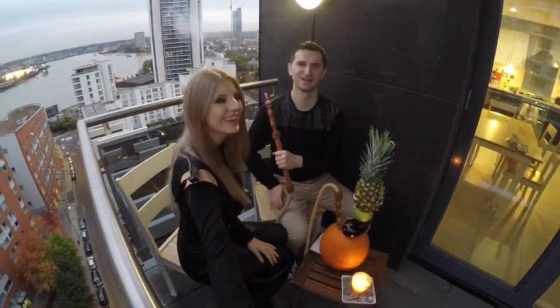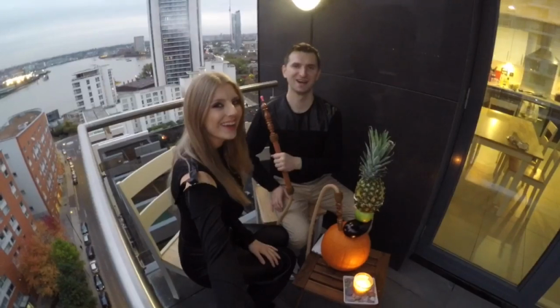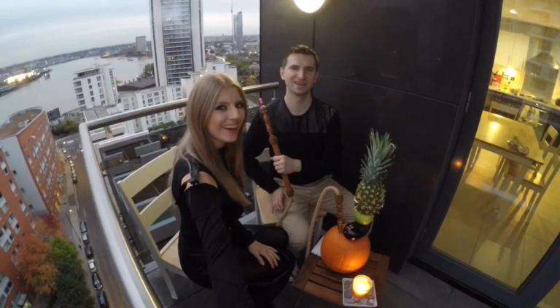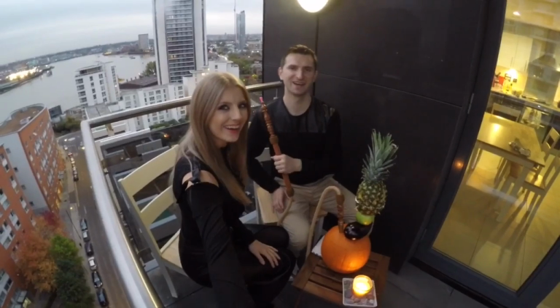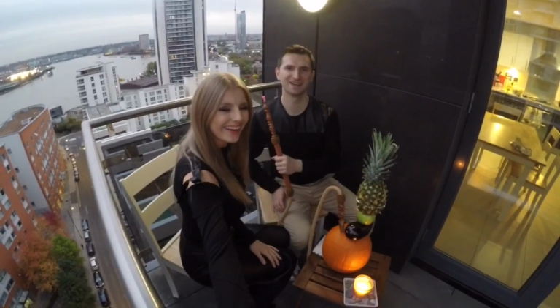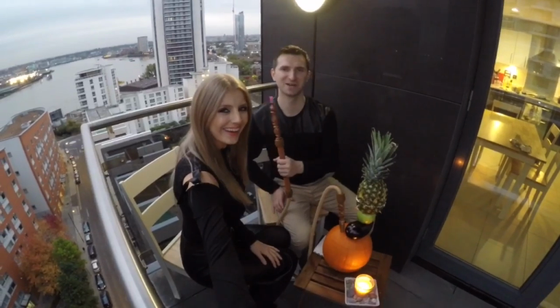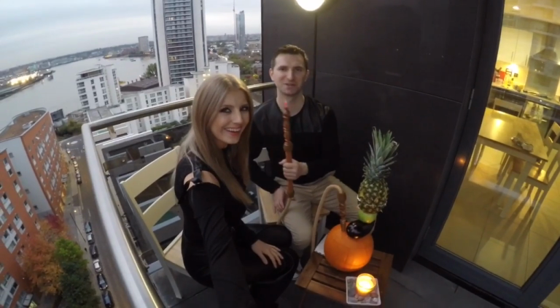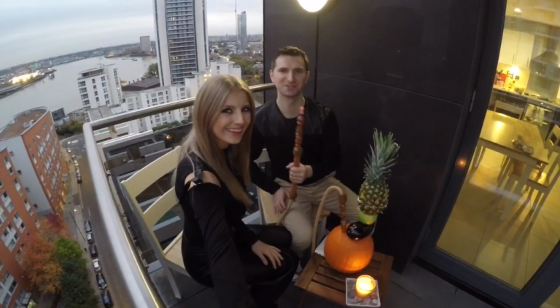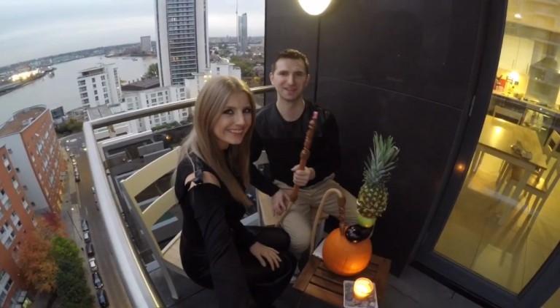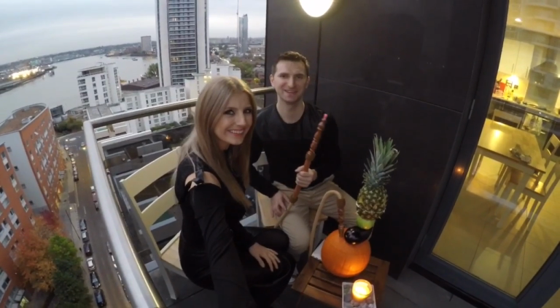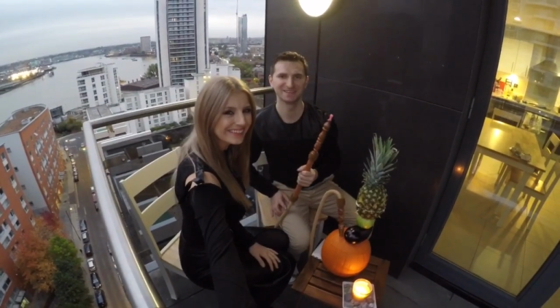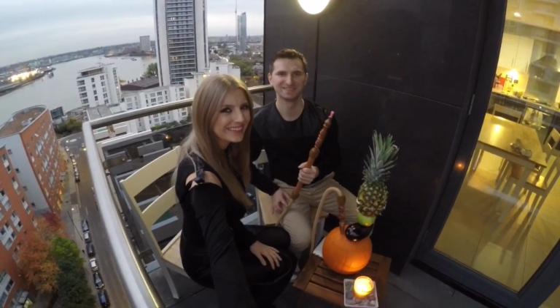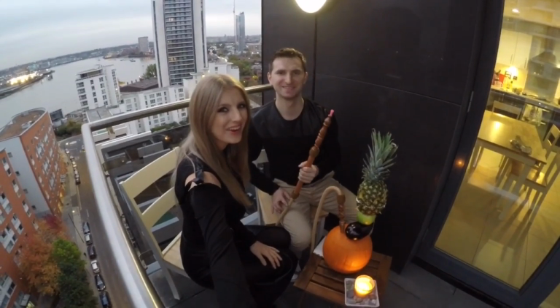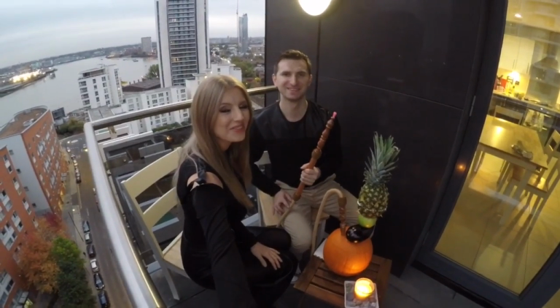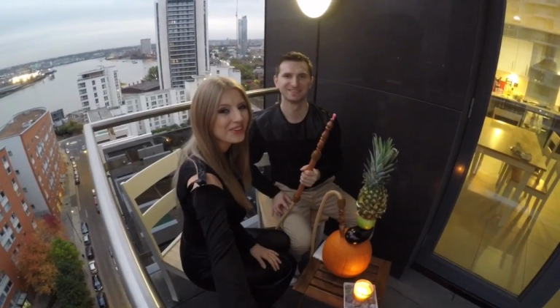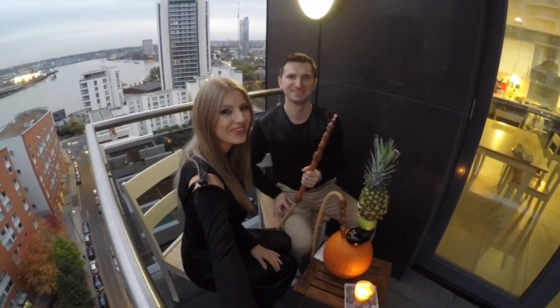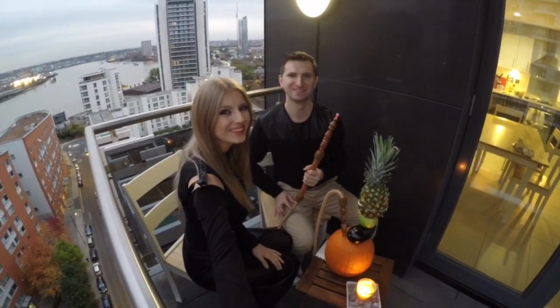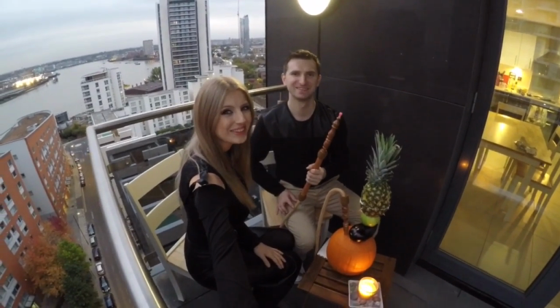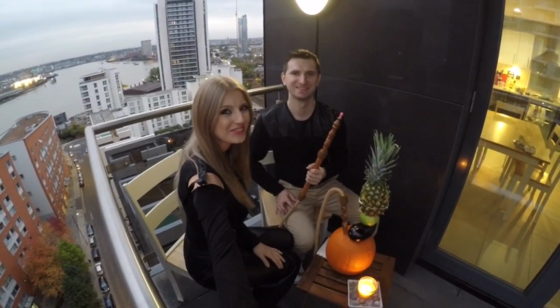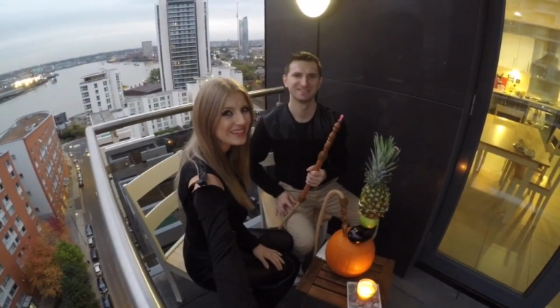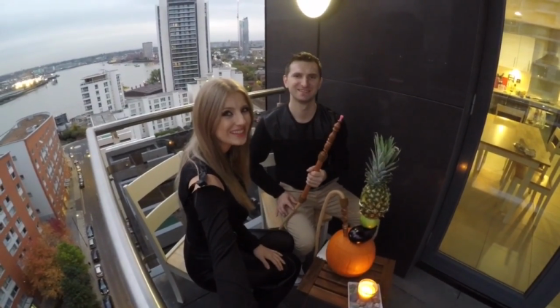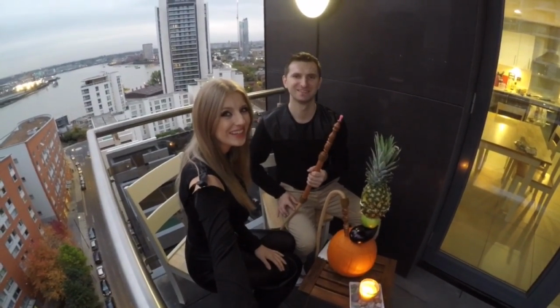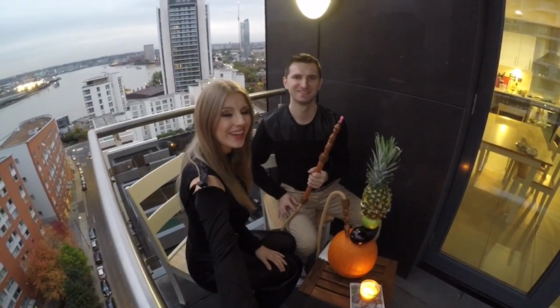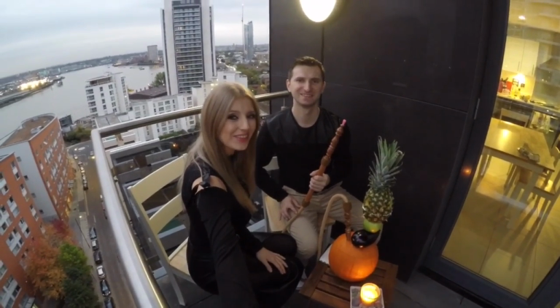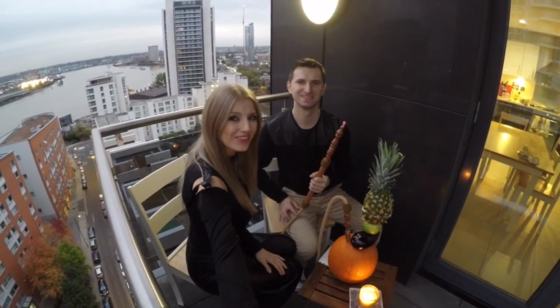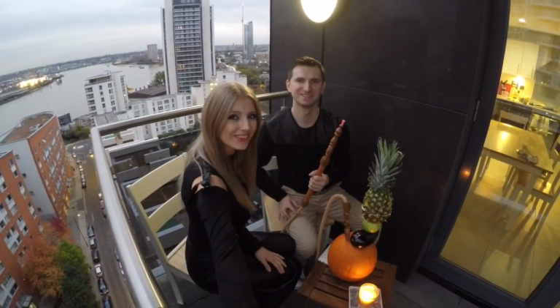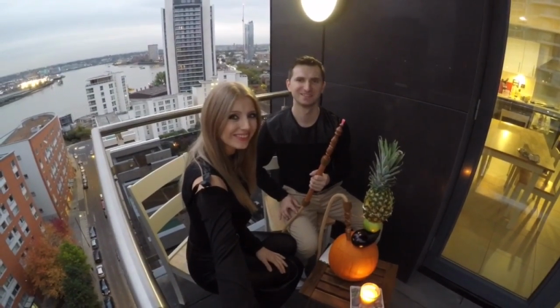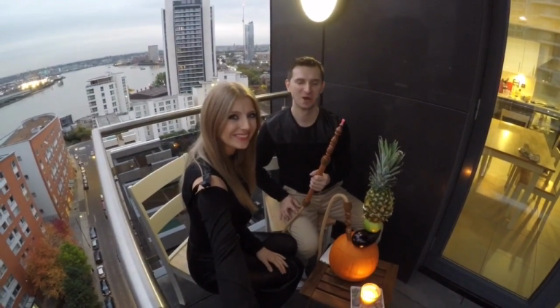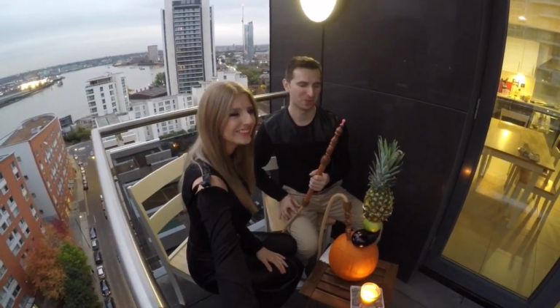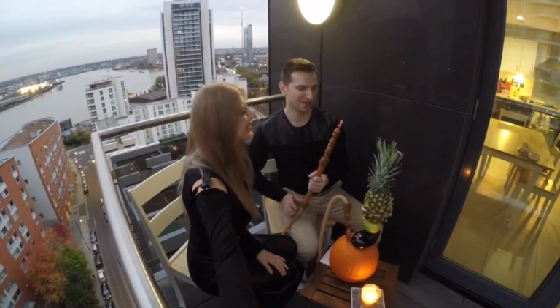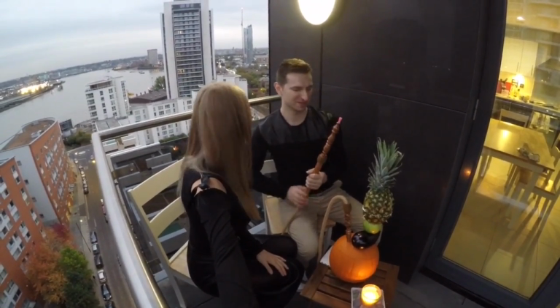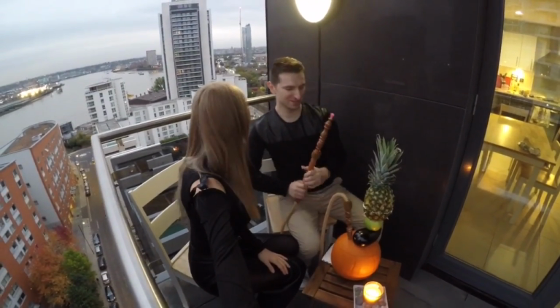Hi guys, how are you today? I'm very well, thank you for asking. And you? Very good.